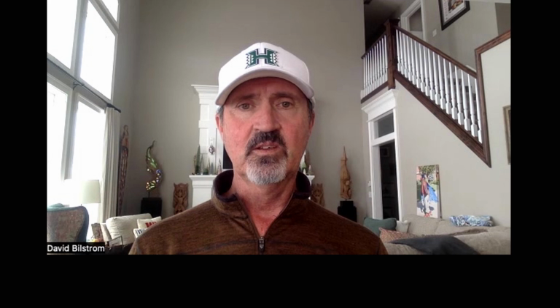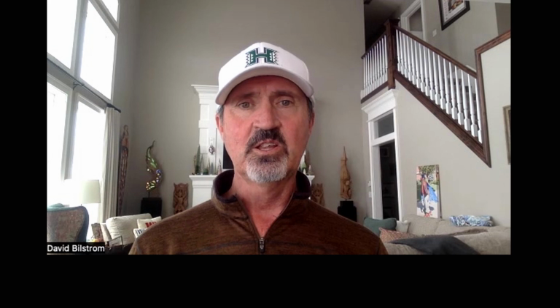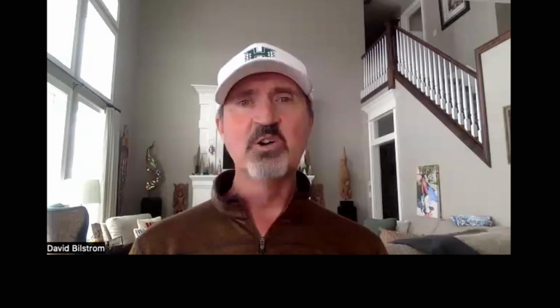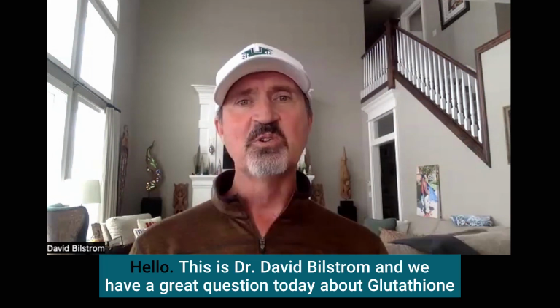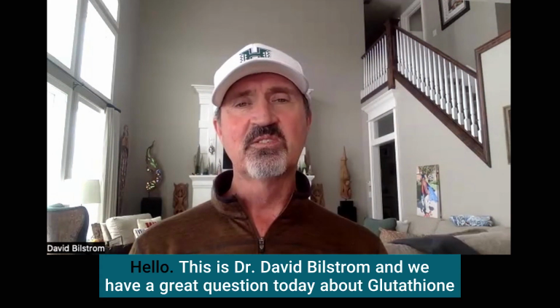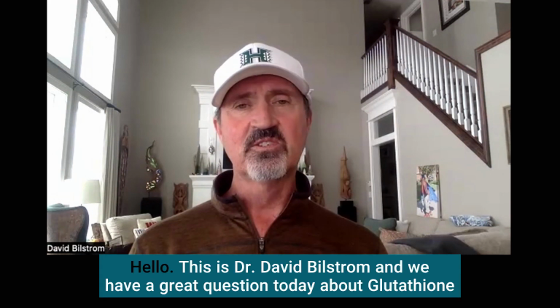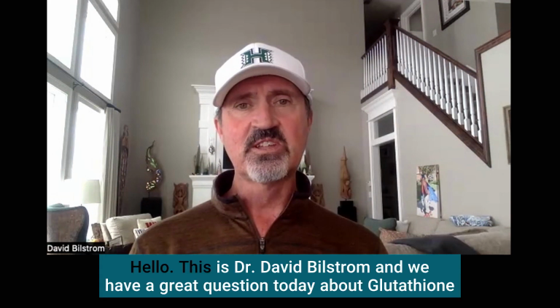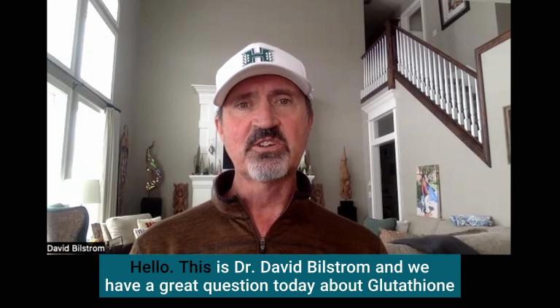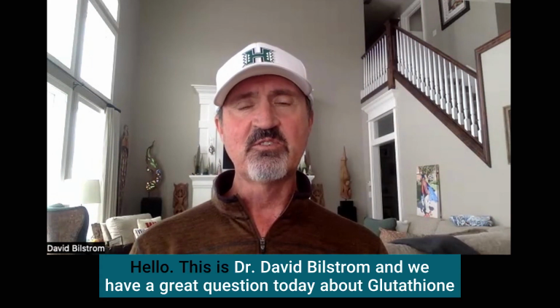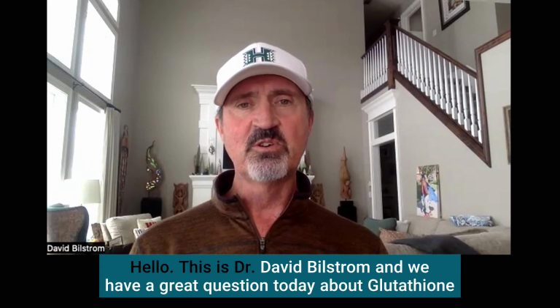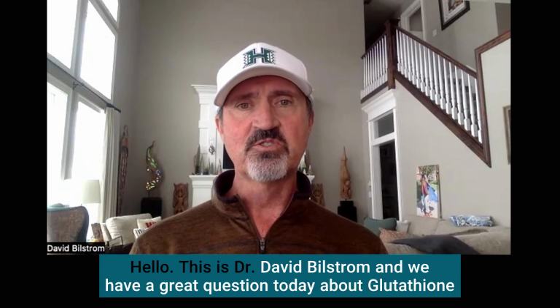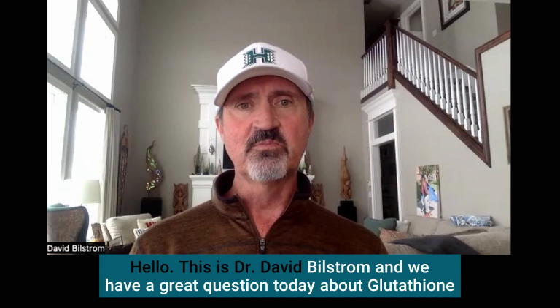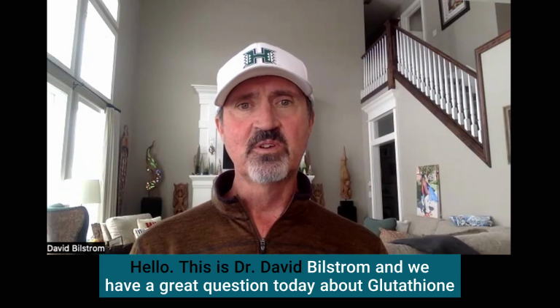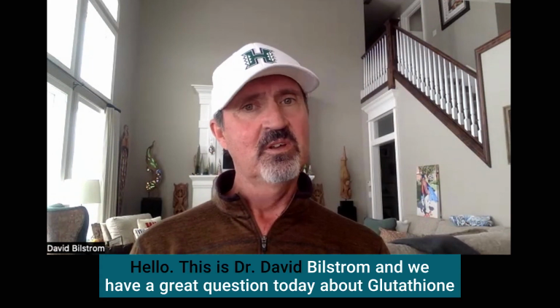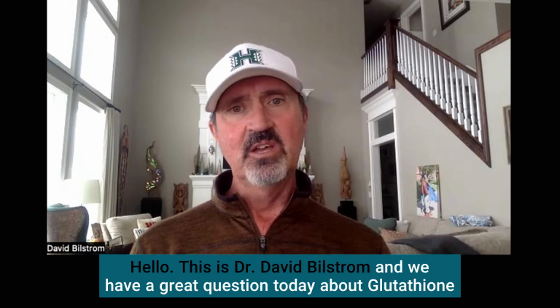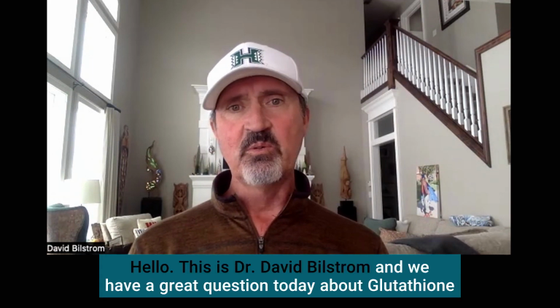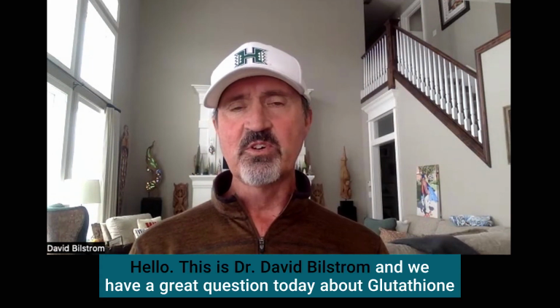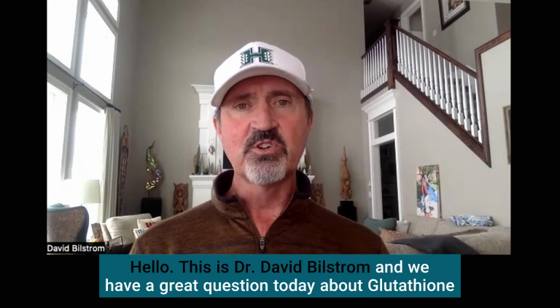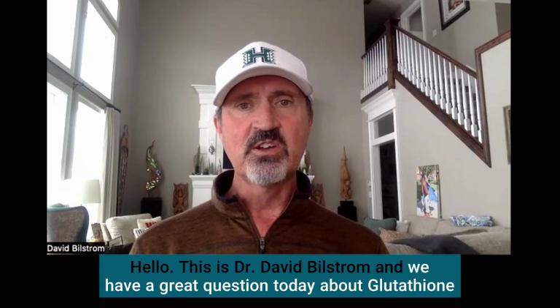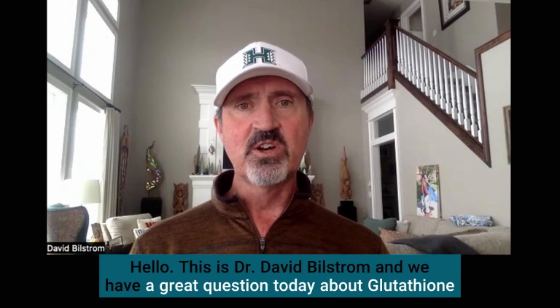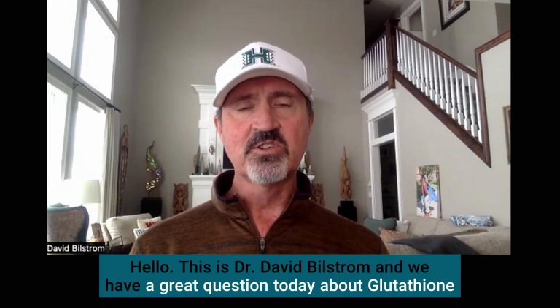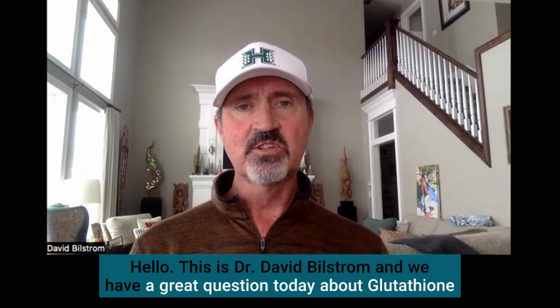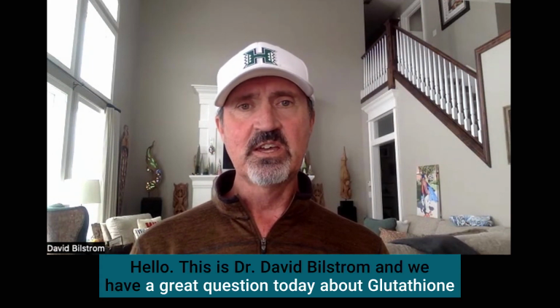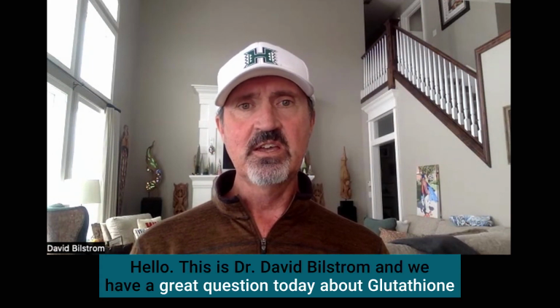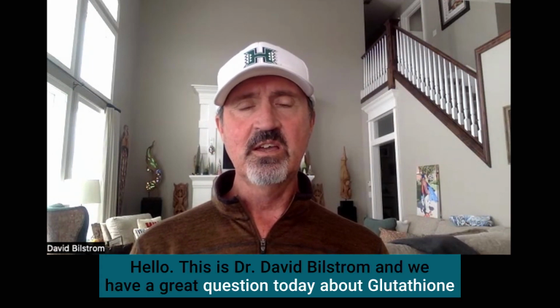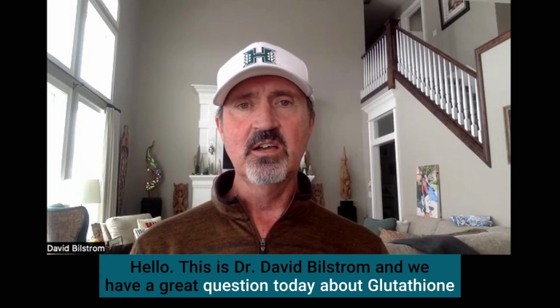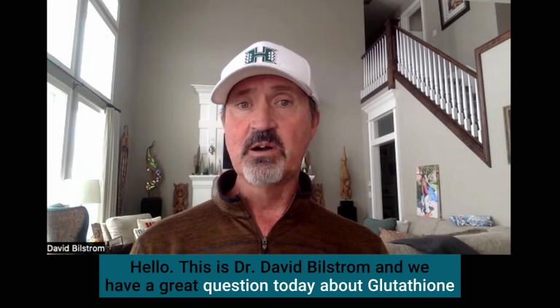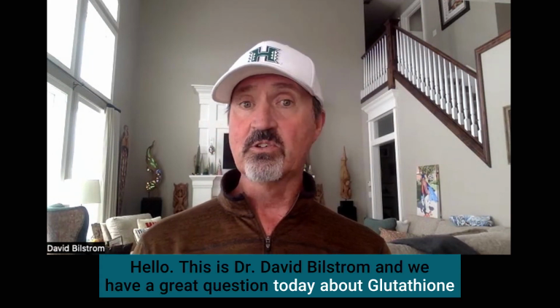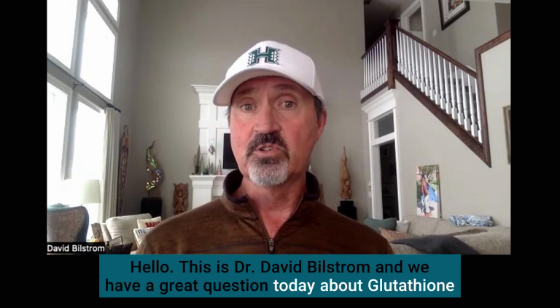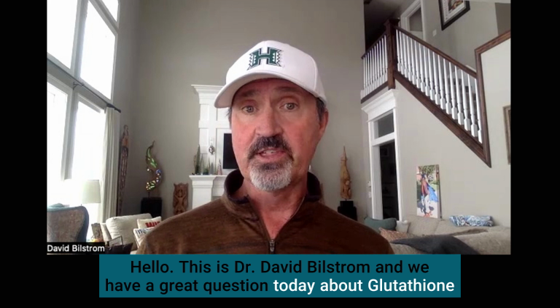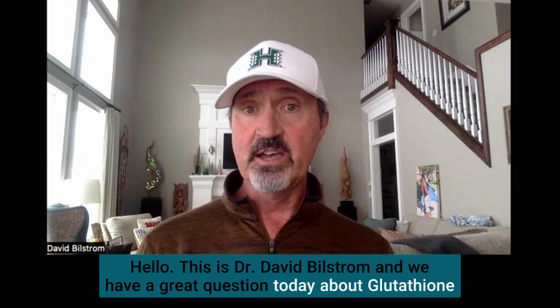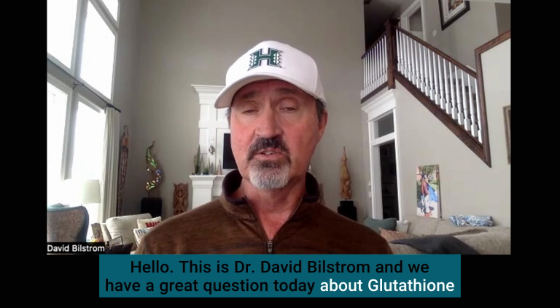Hello, this is Dr. David Bilstrom, and we have a great question today about glutathione.